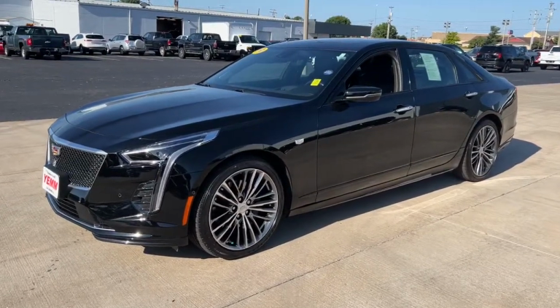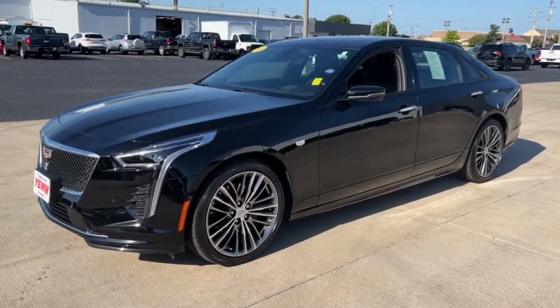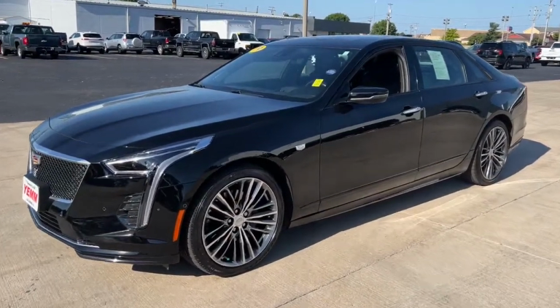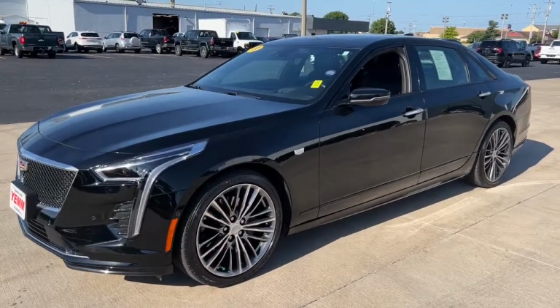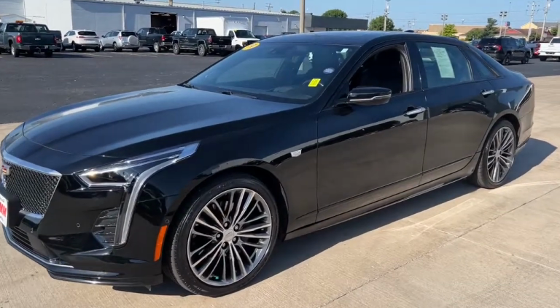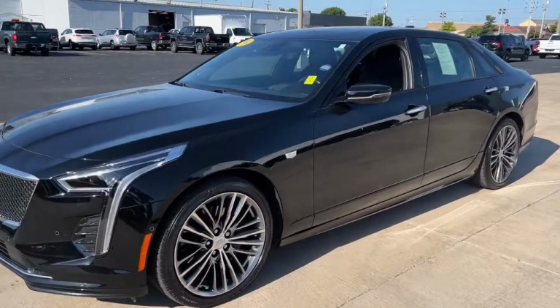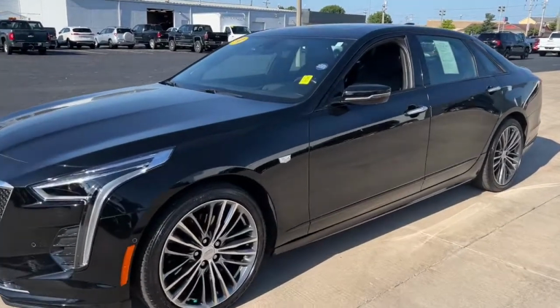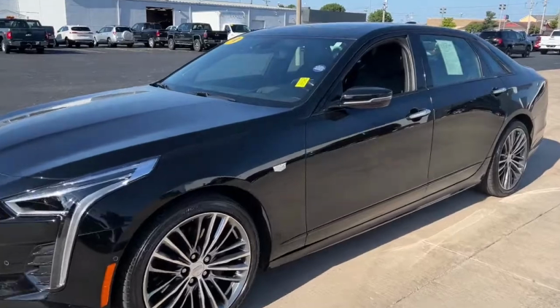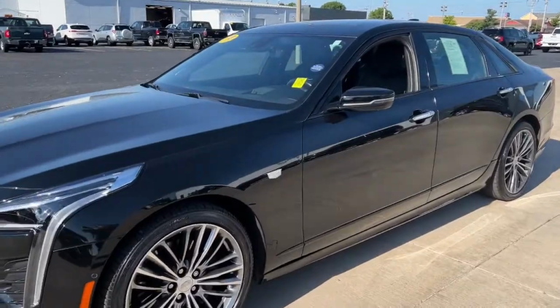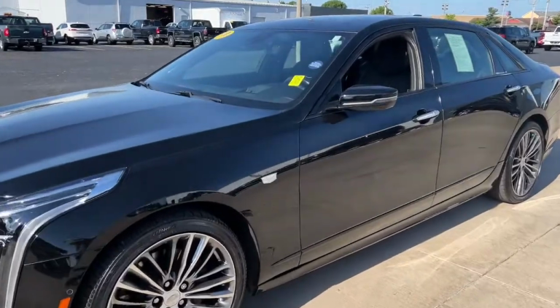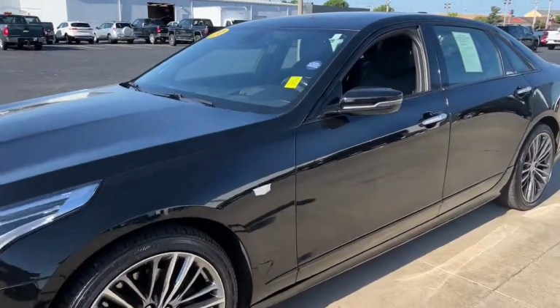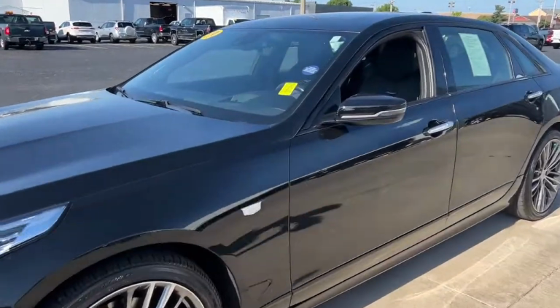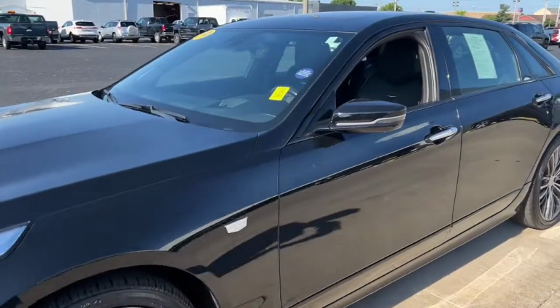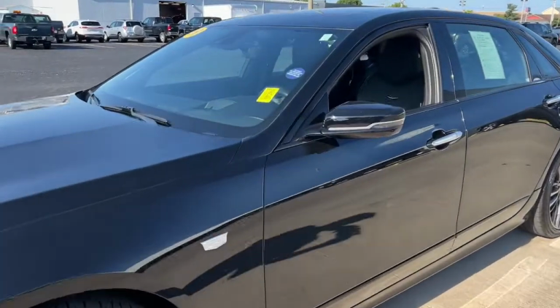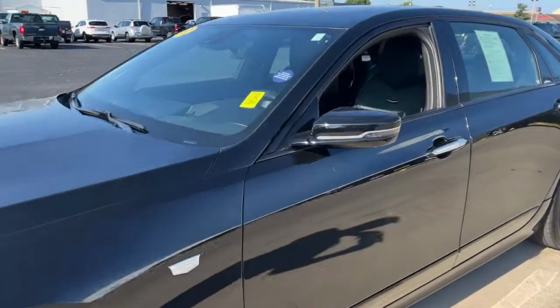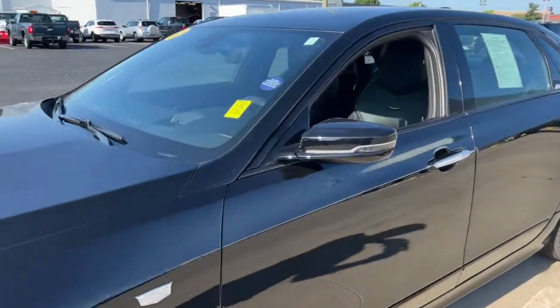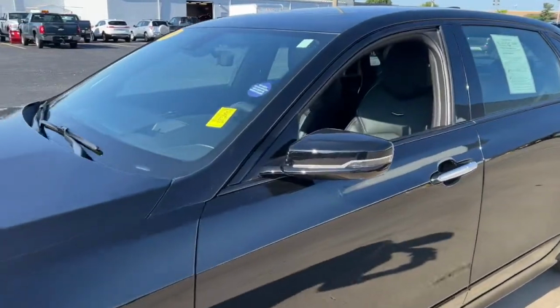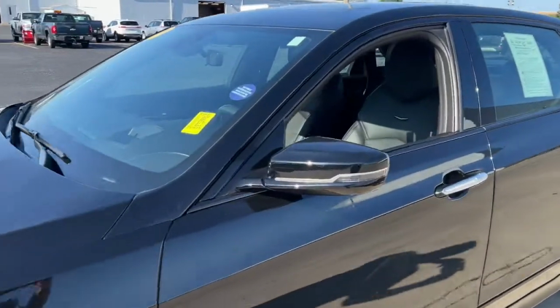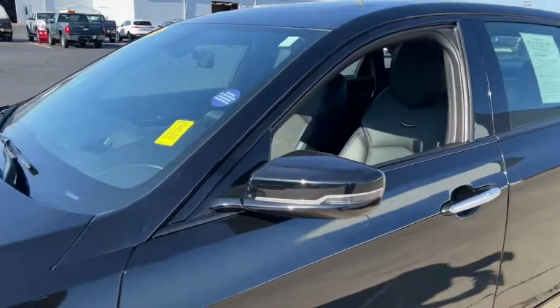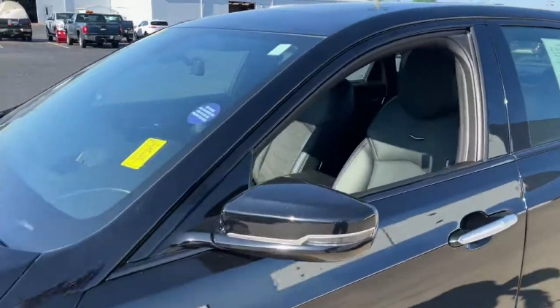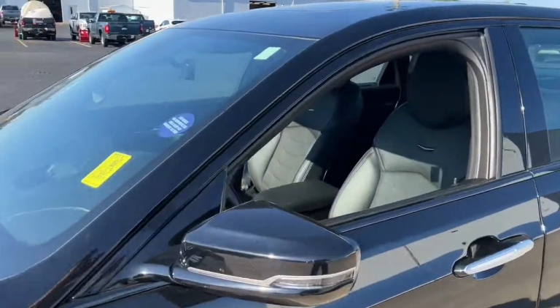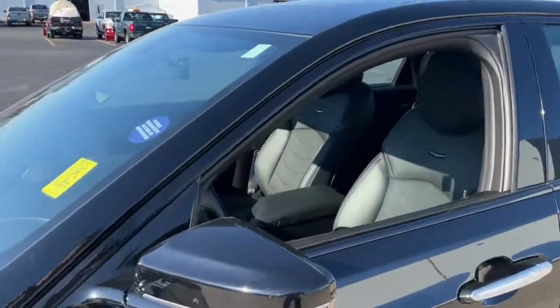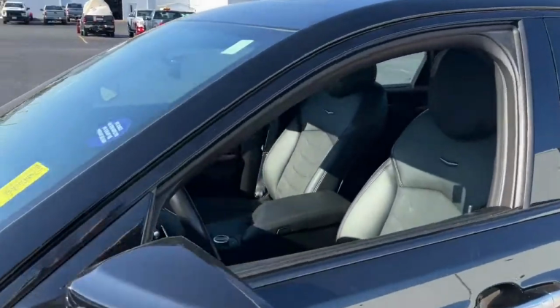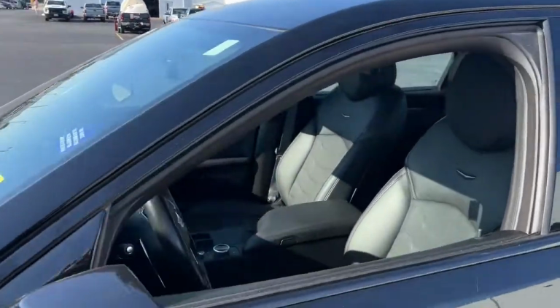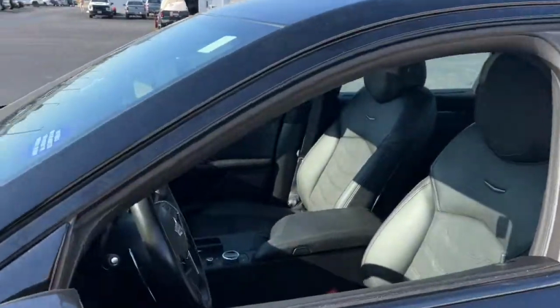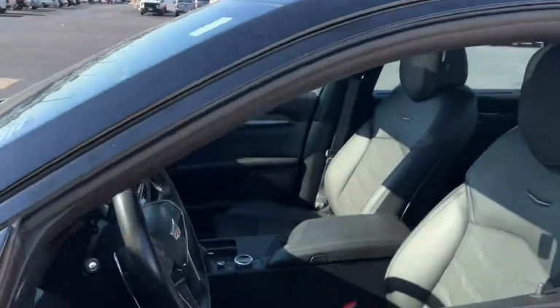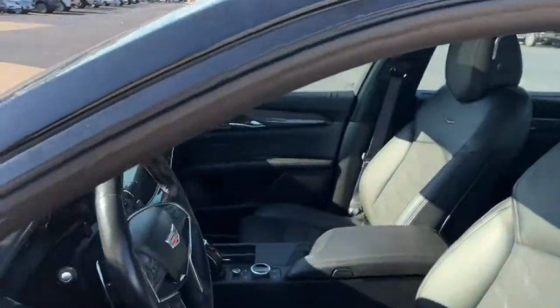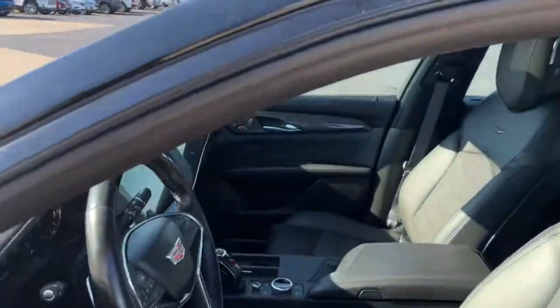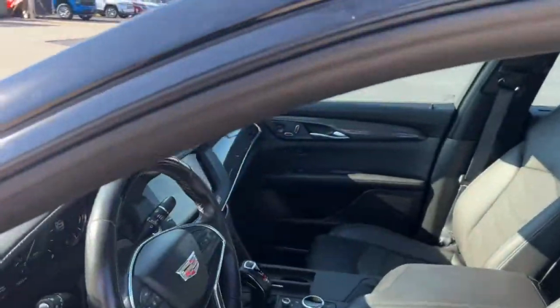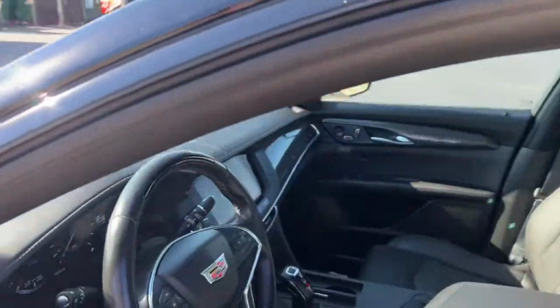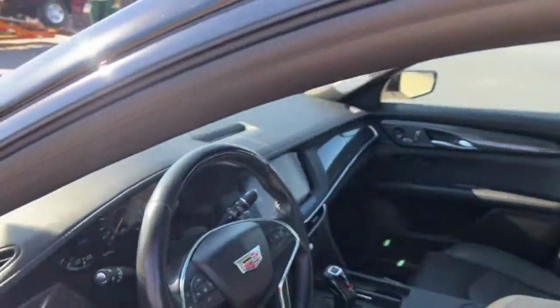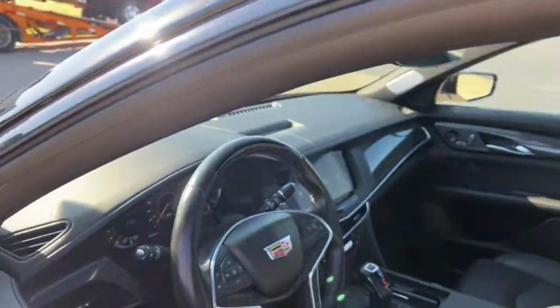Quietly luxurious, unmistakably prestigious — that's the CT6 sedan.